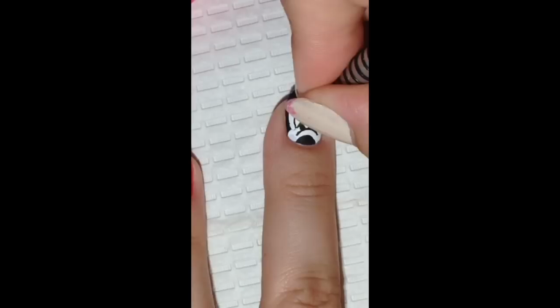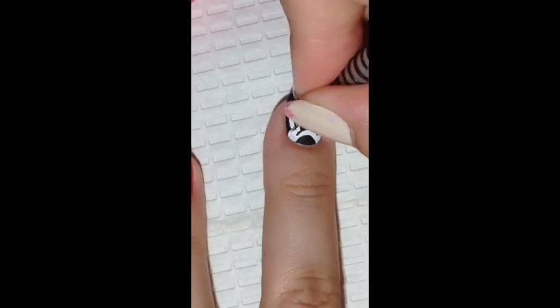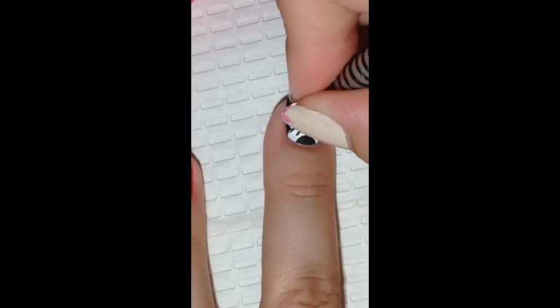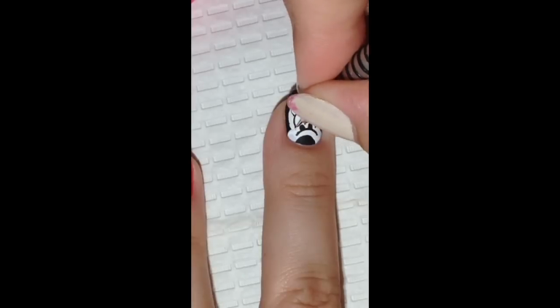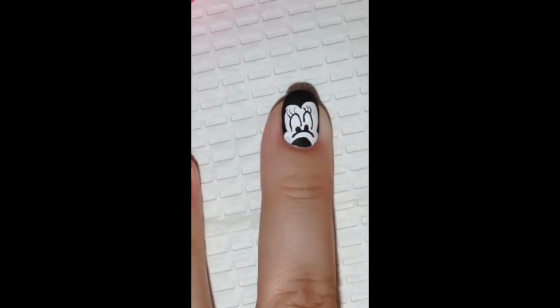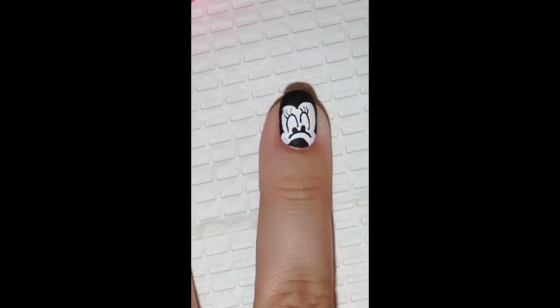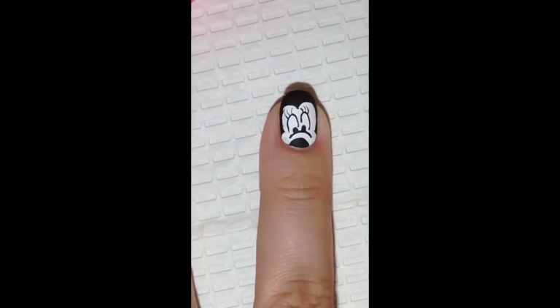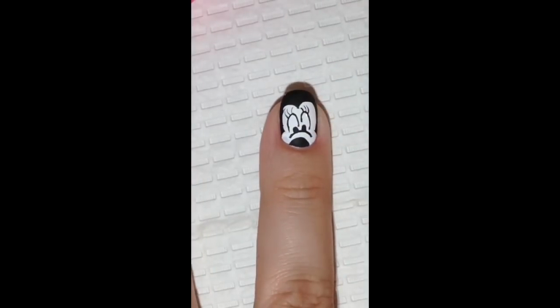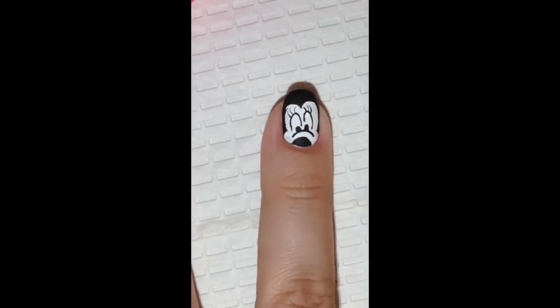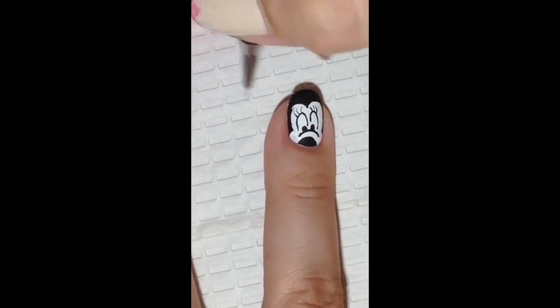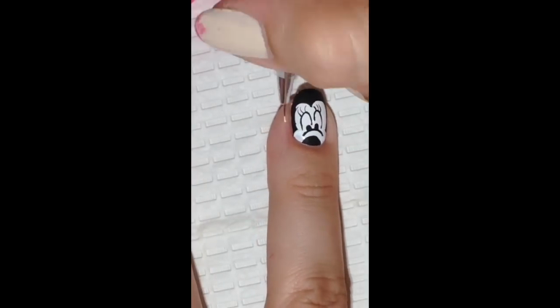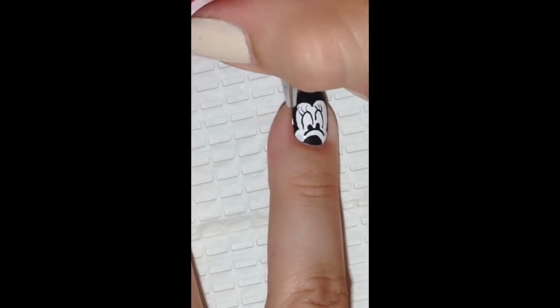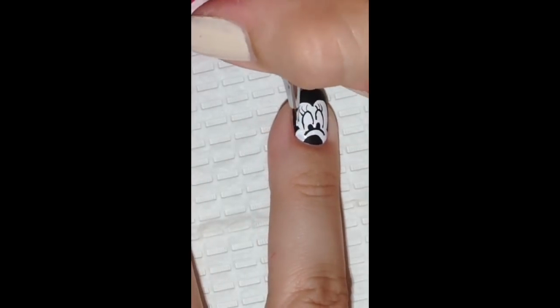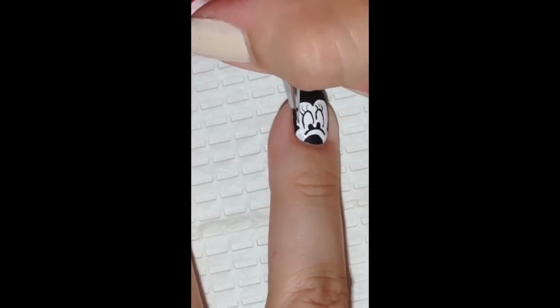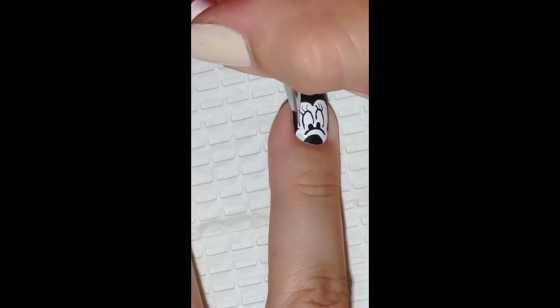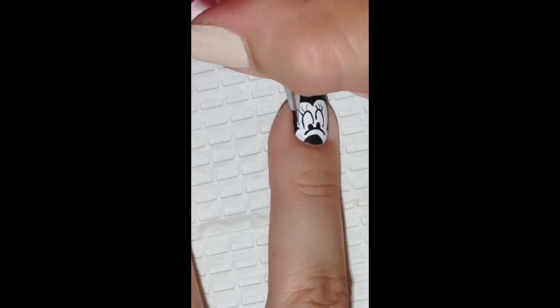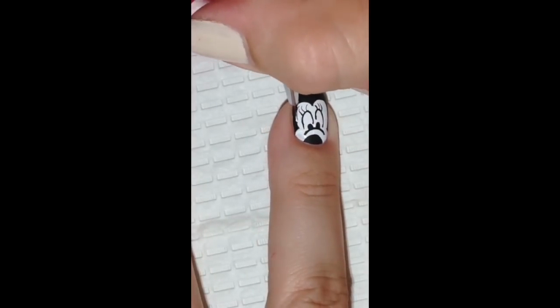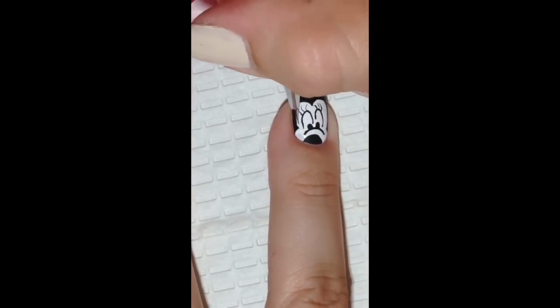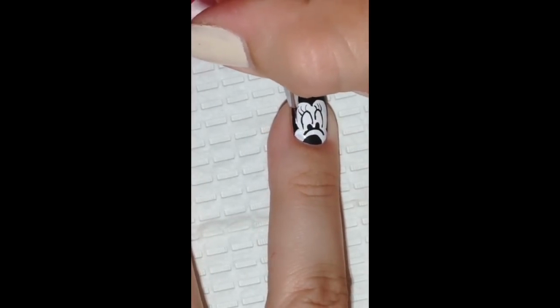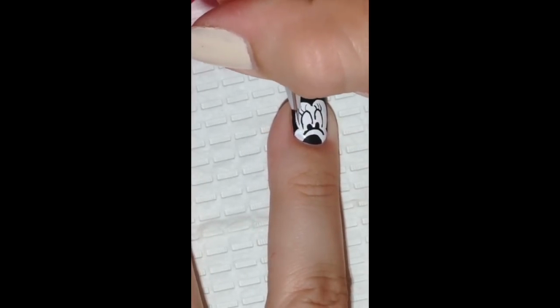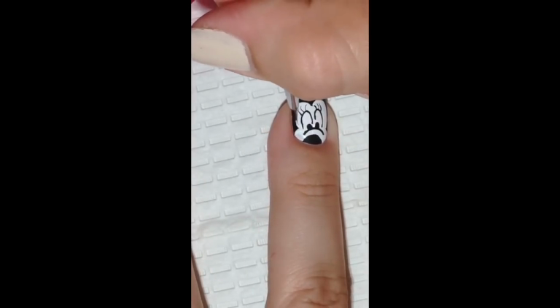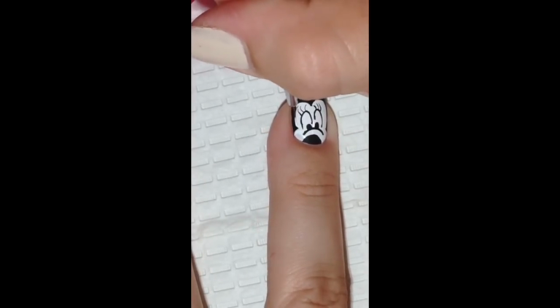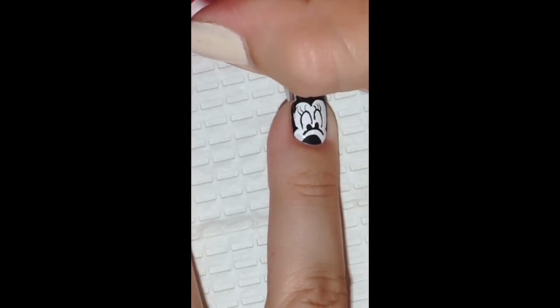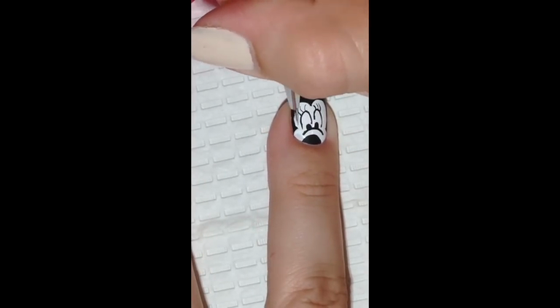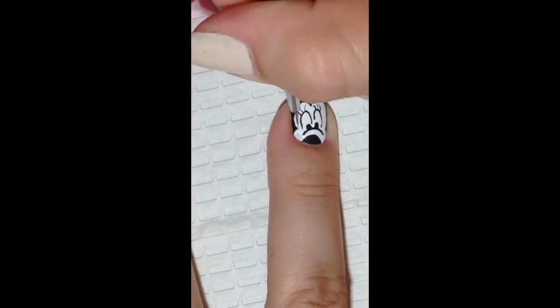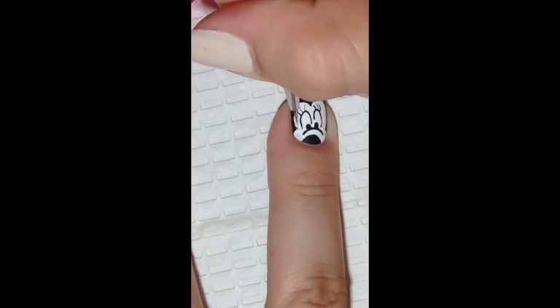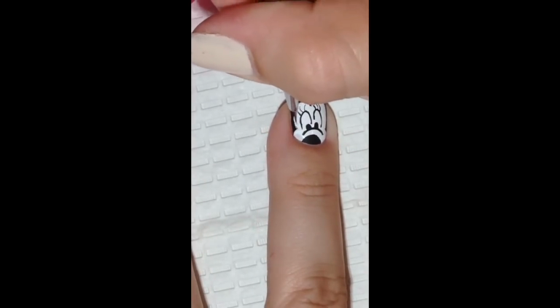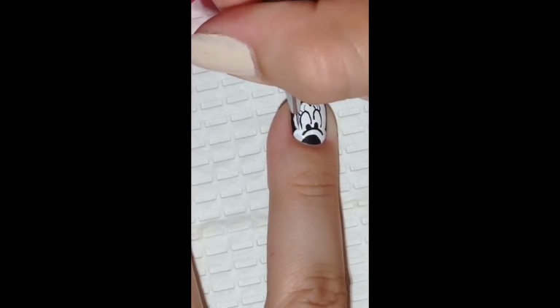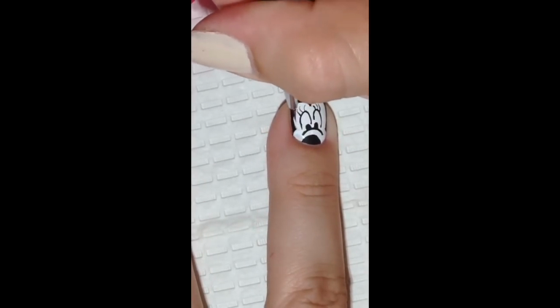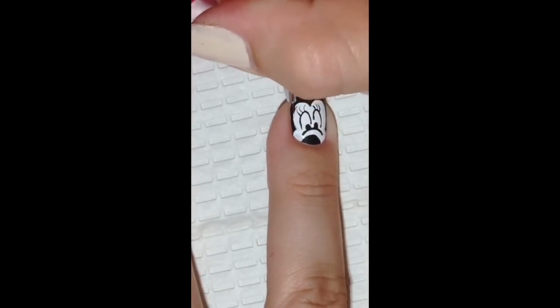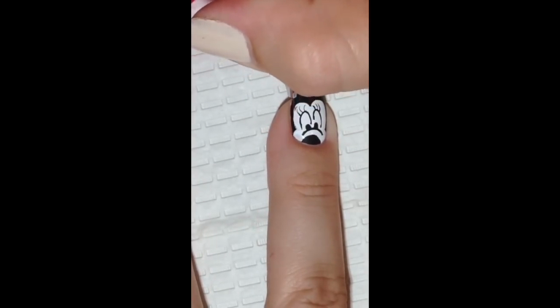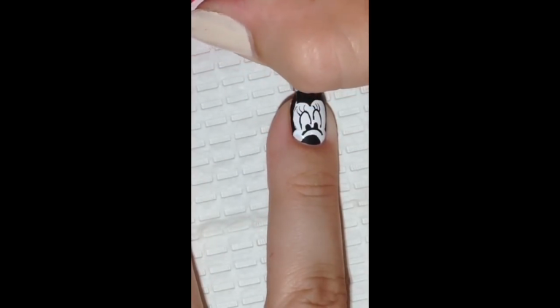Once you're done creating the face, go back in with white acrylic paint and fix any lines that you're not happy with.